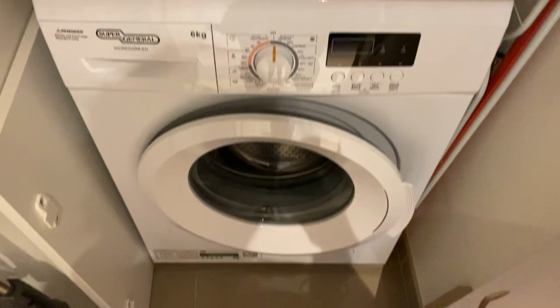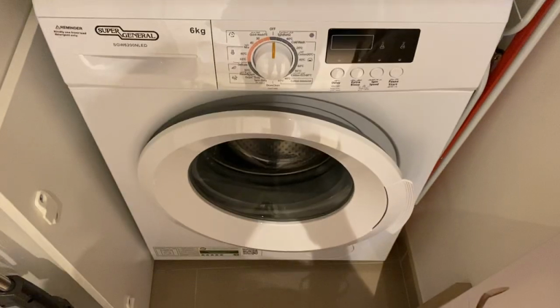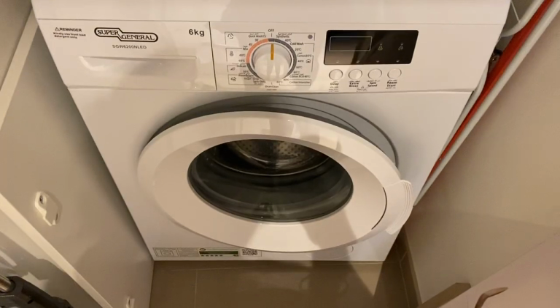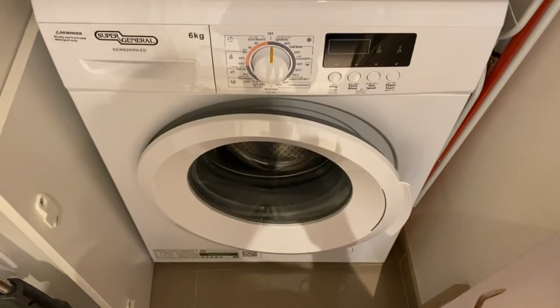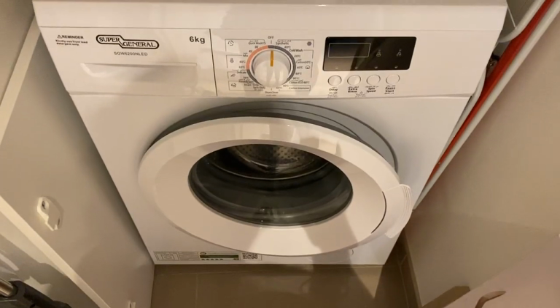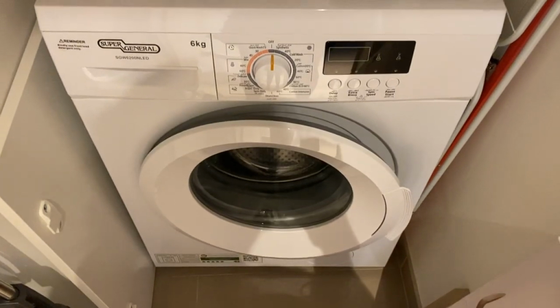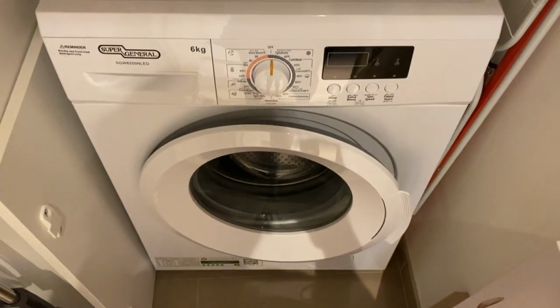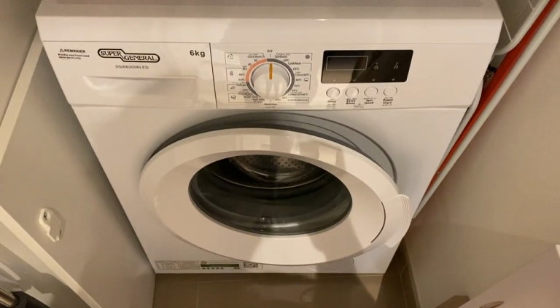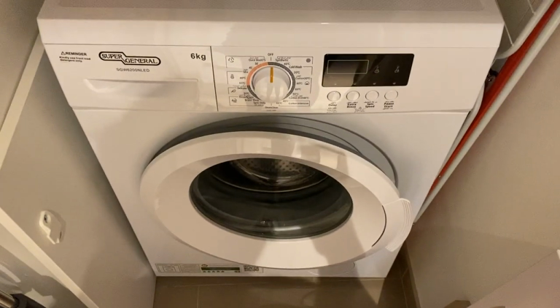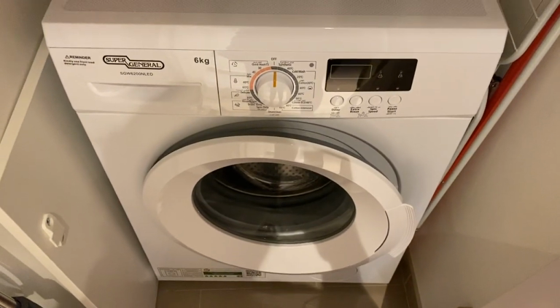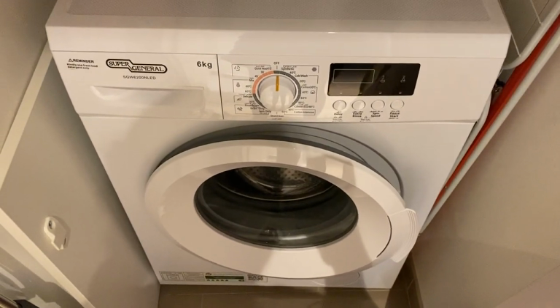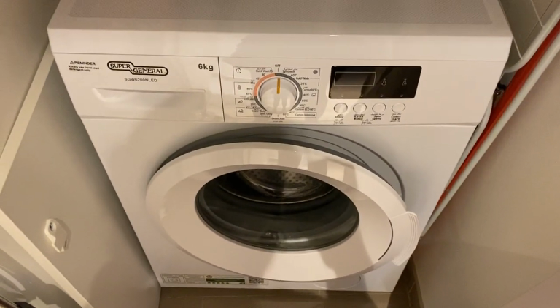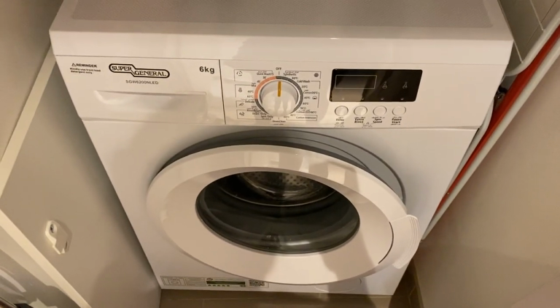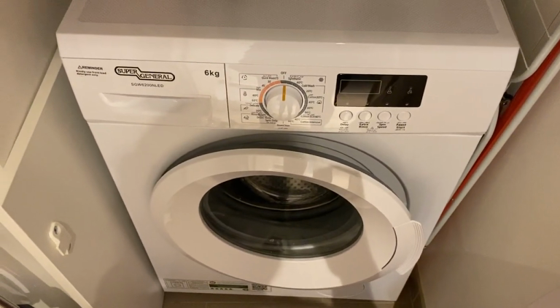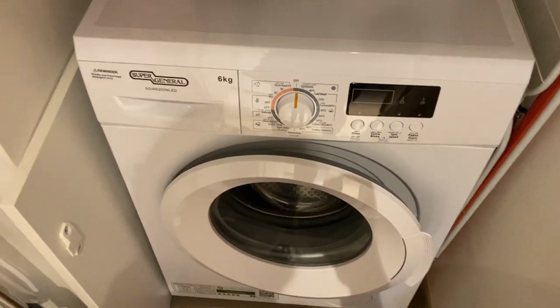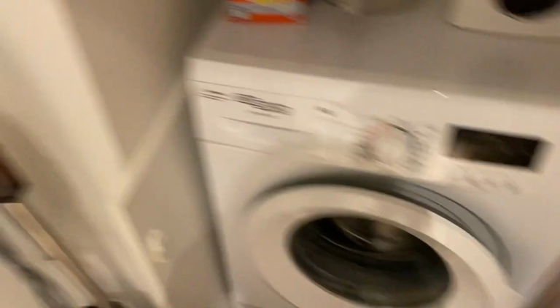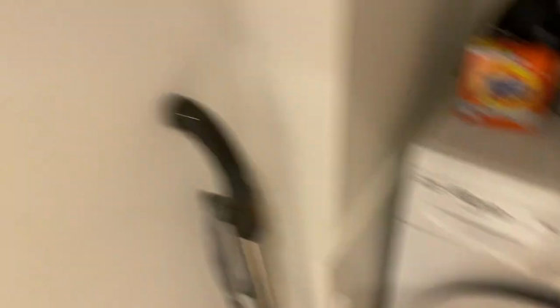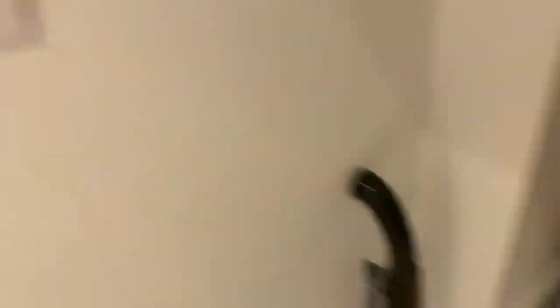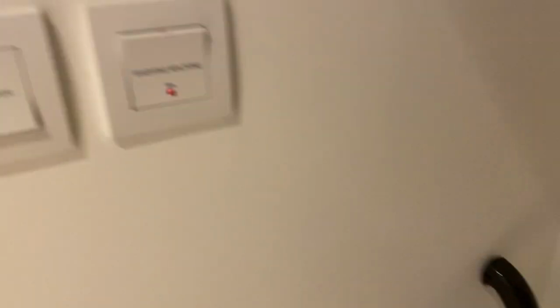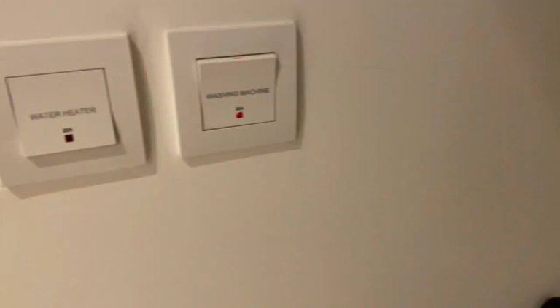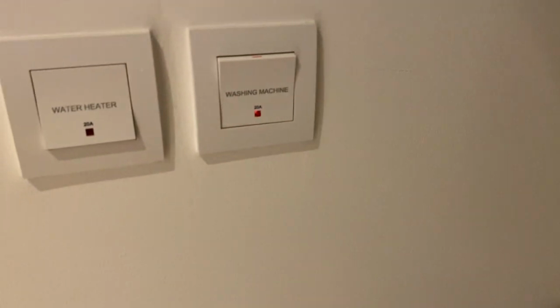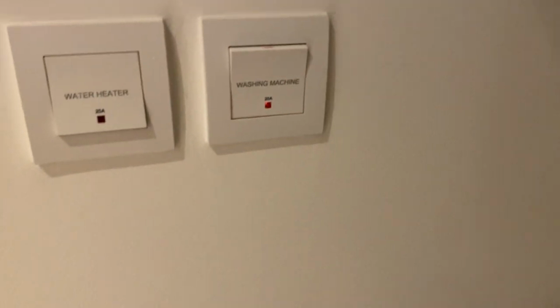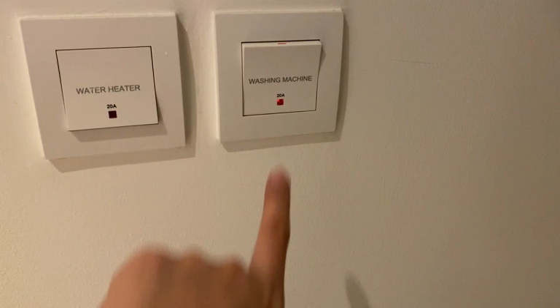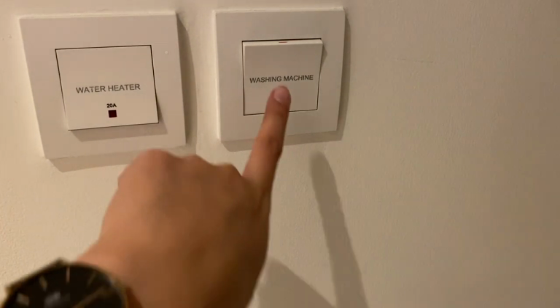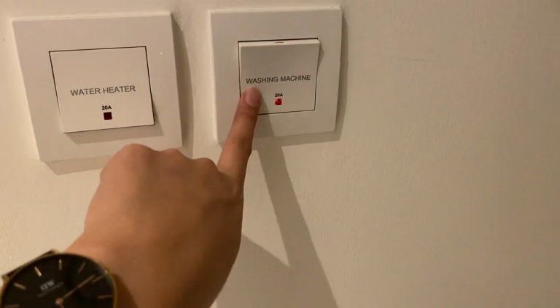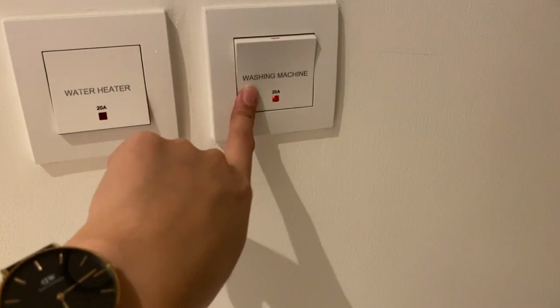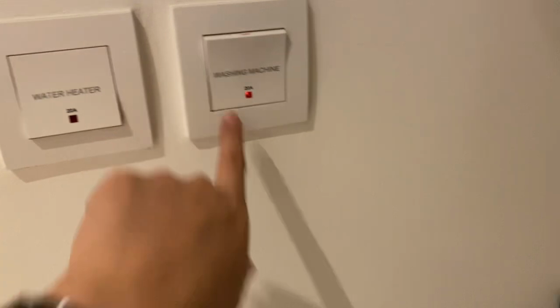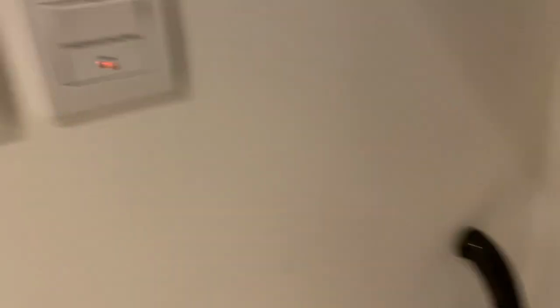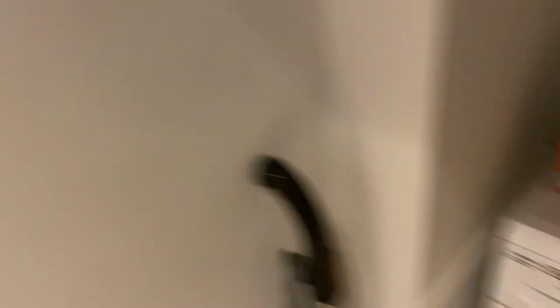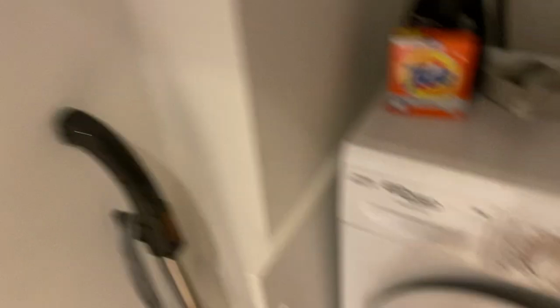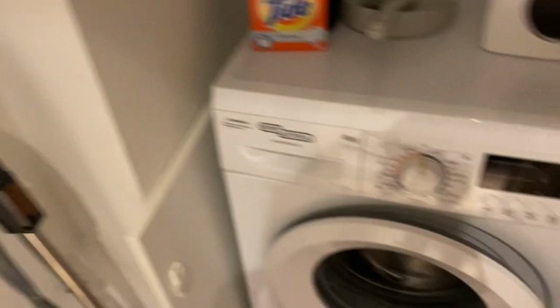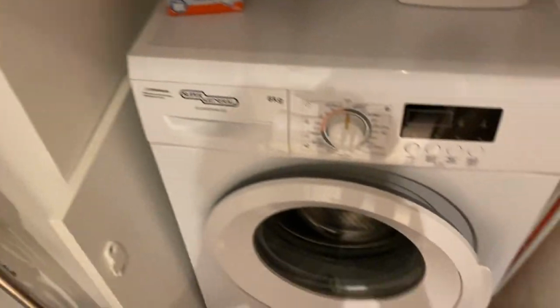To operate the Super General washing machine, make sure that the main switch is on.